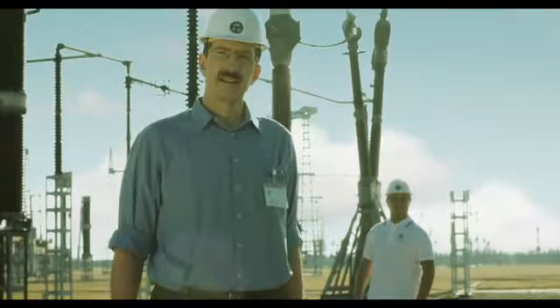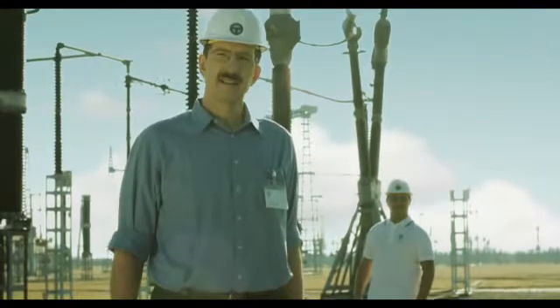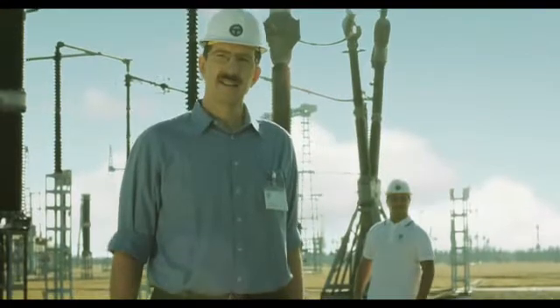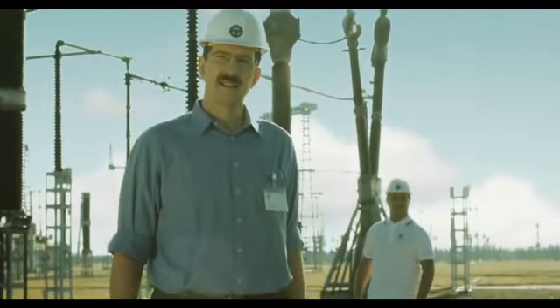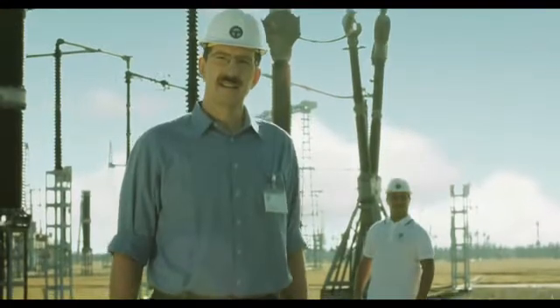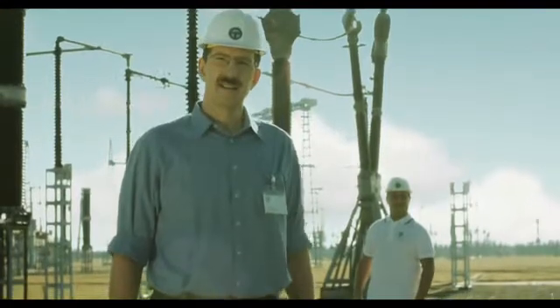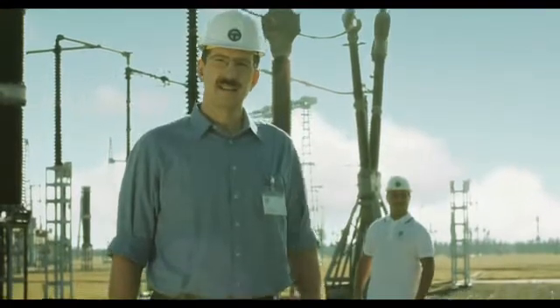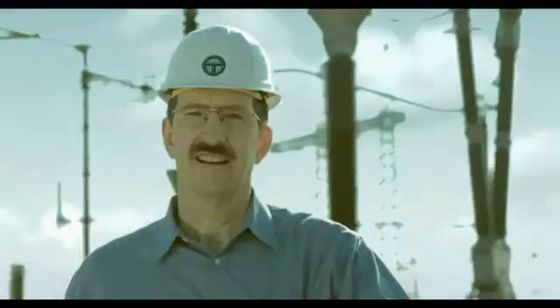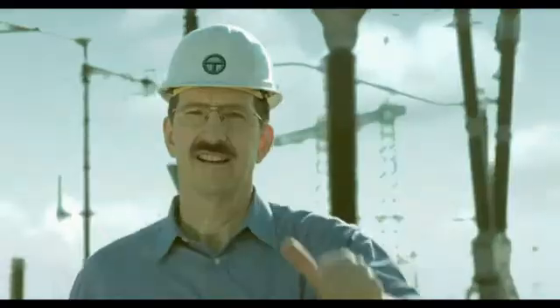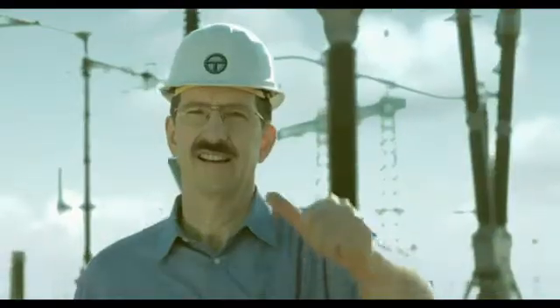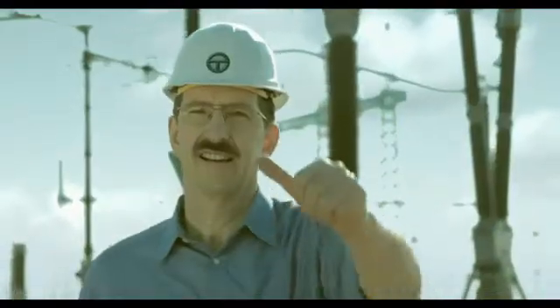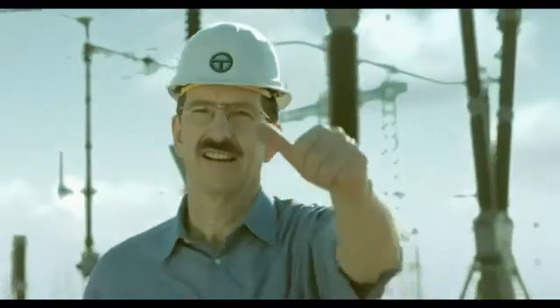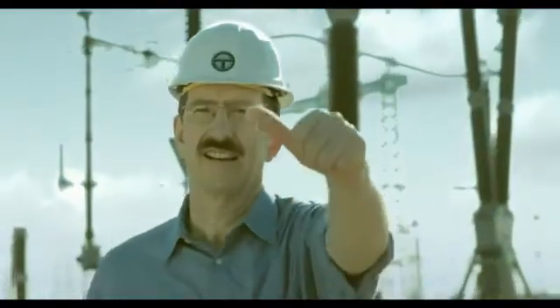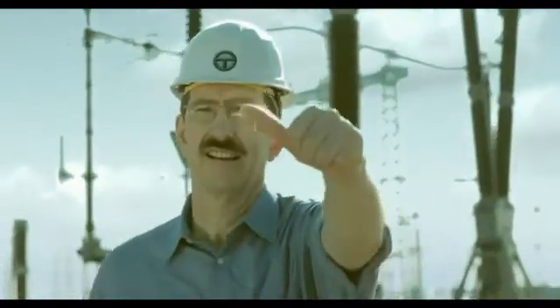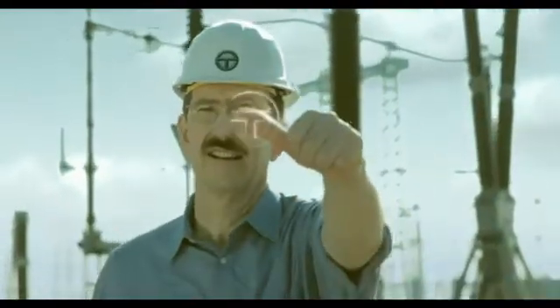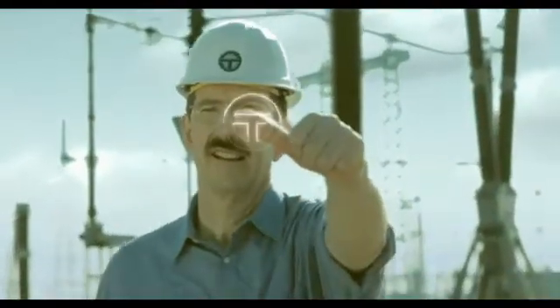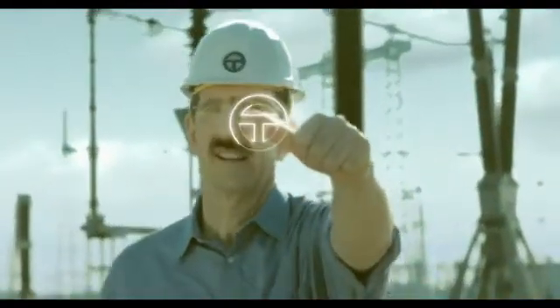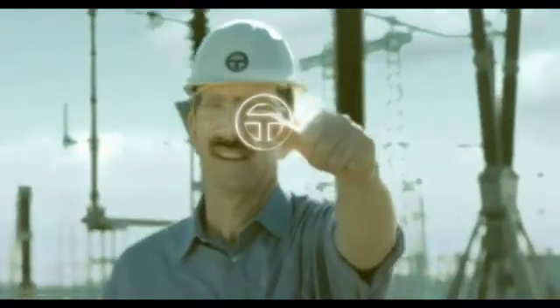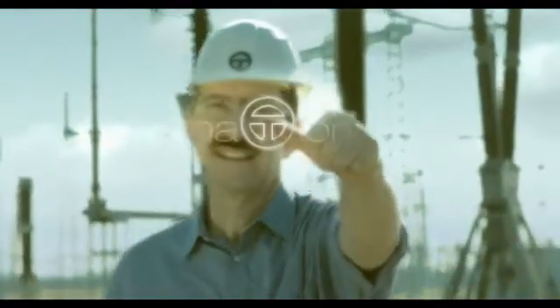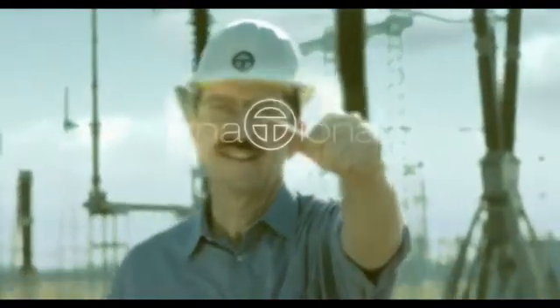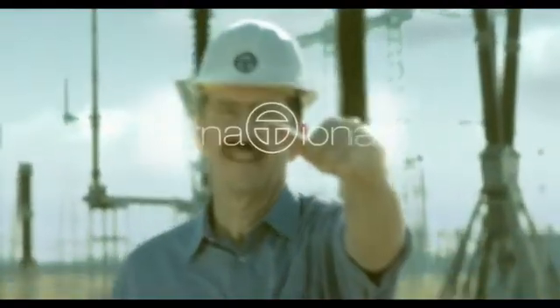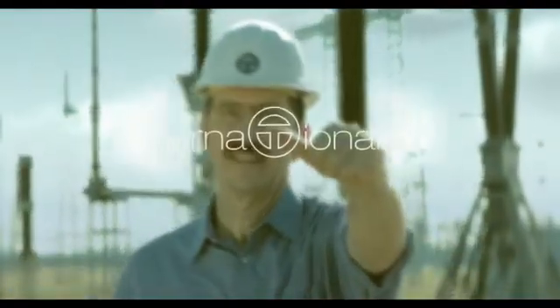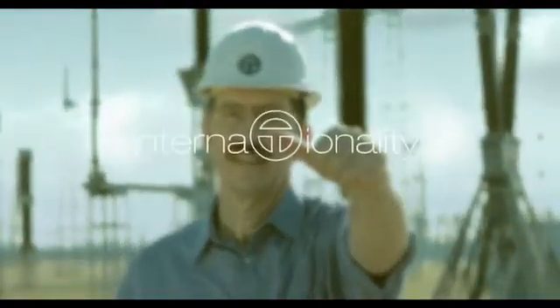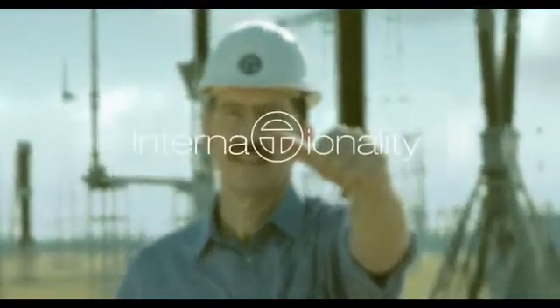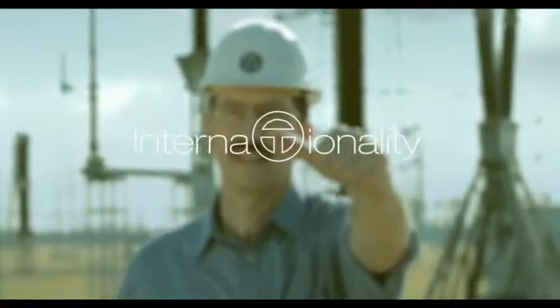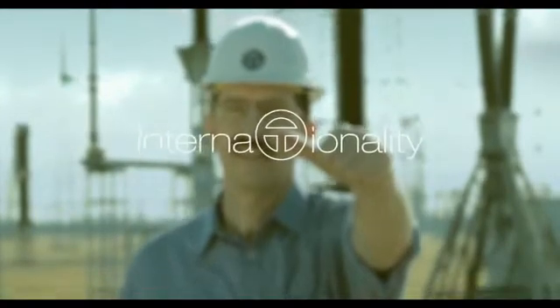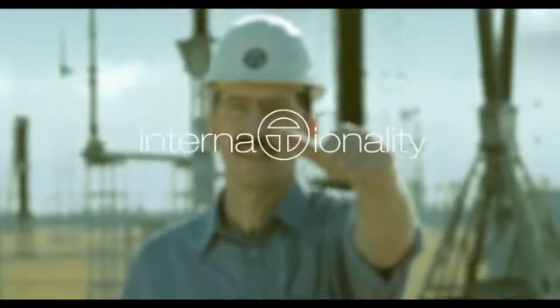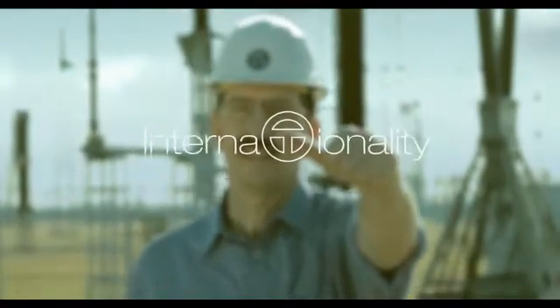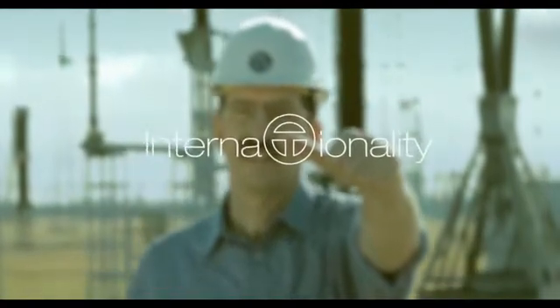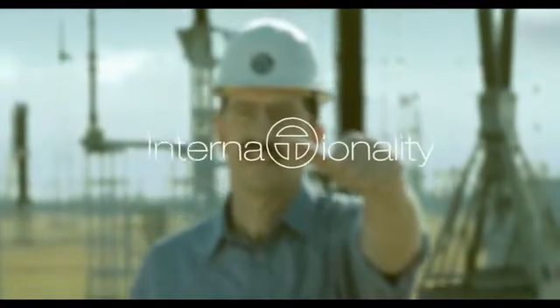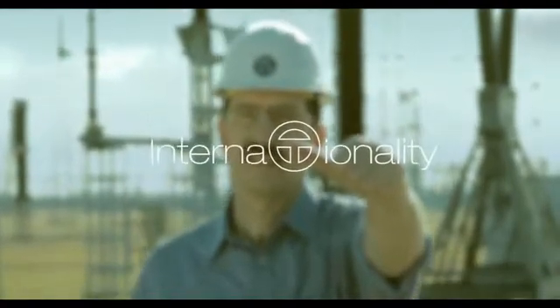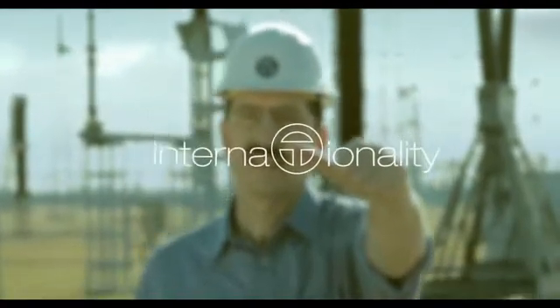Trench experts are at your side for service and support anytime, anywhere.